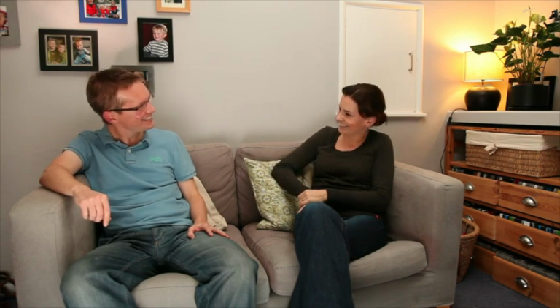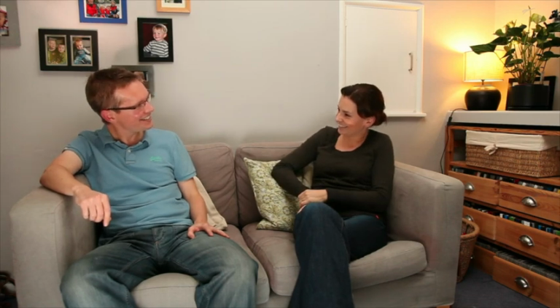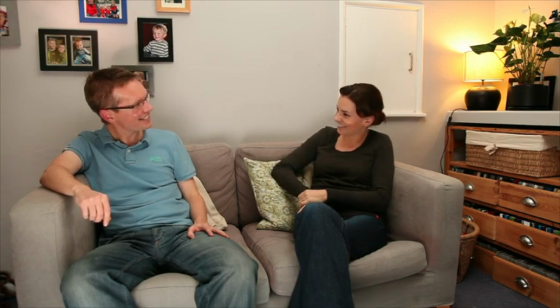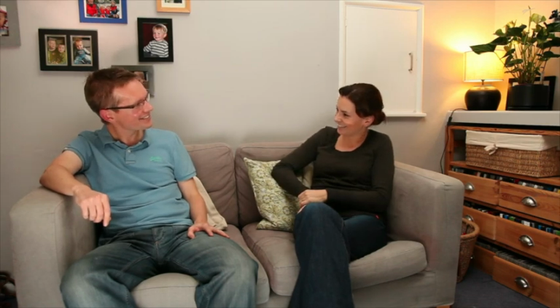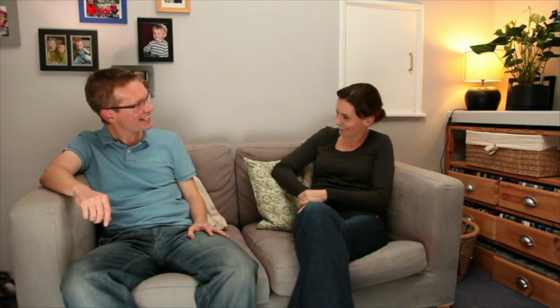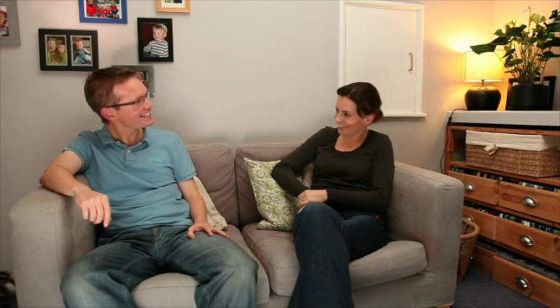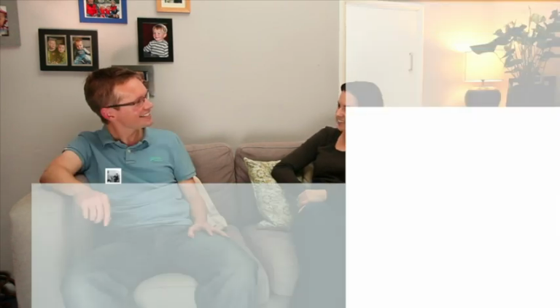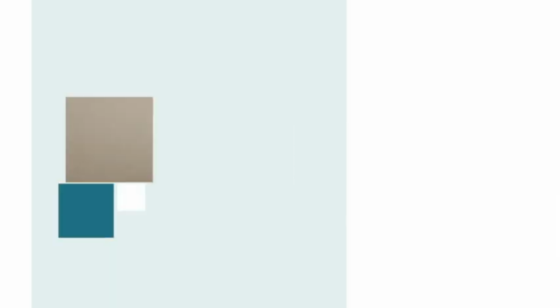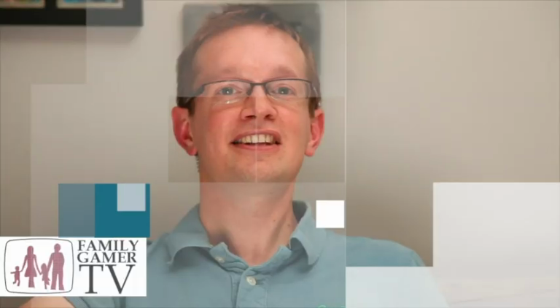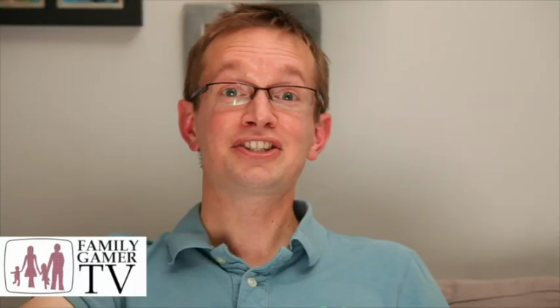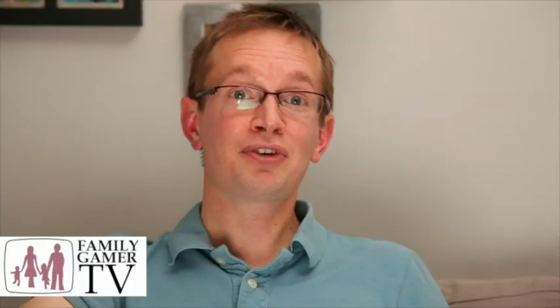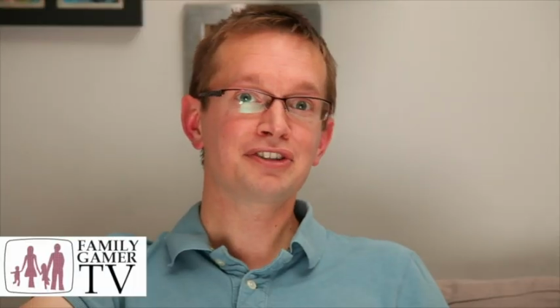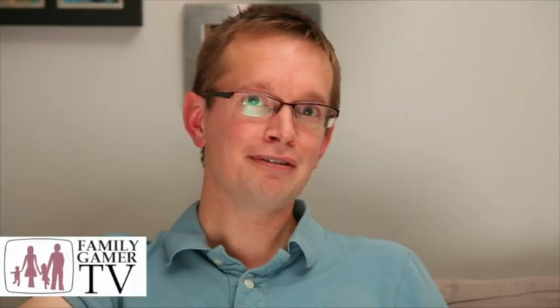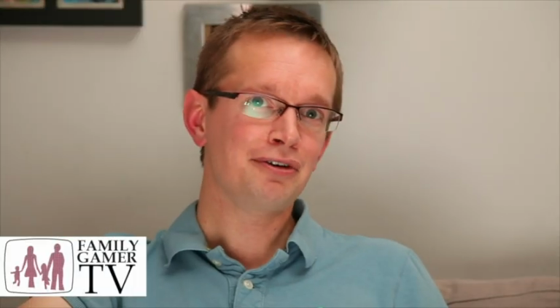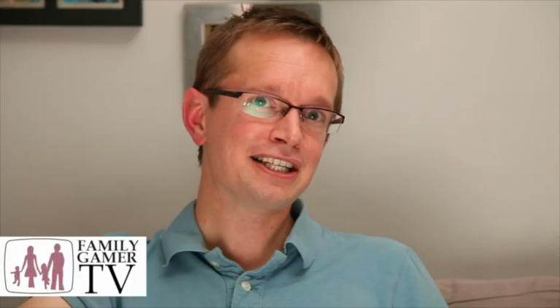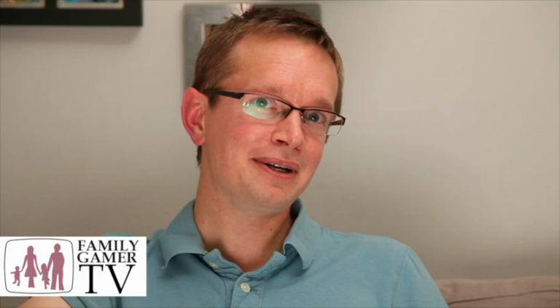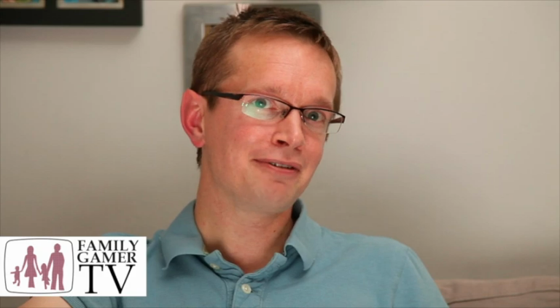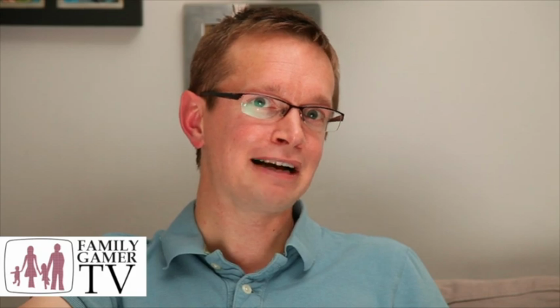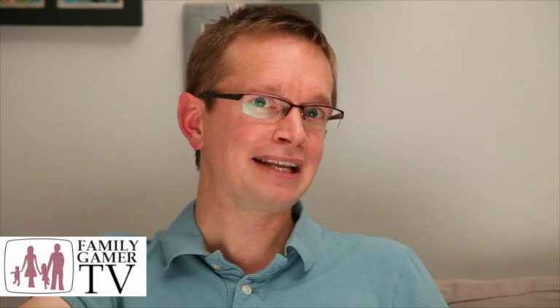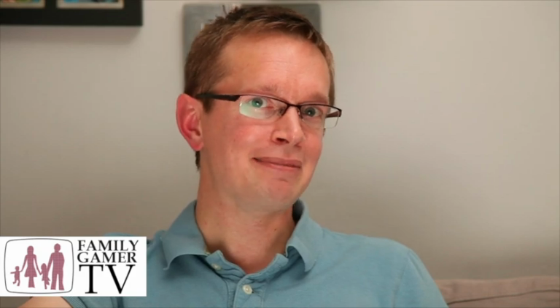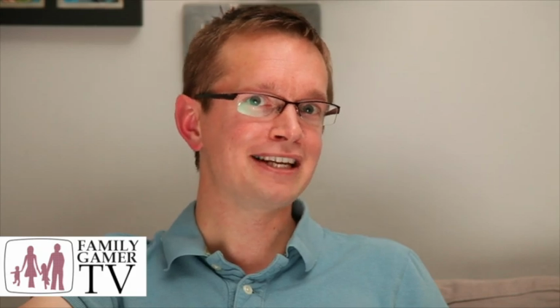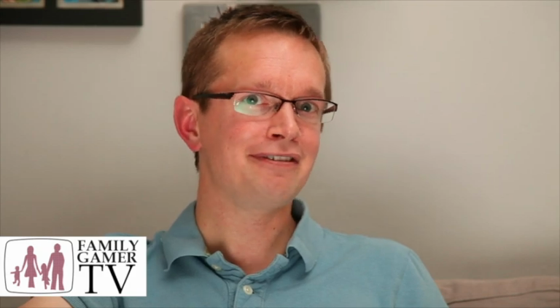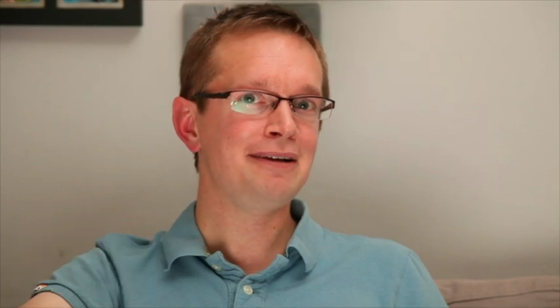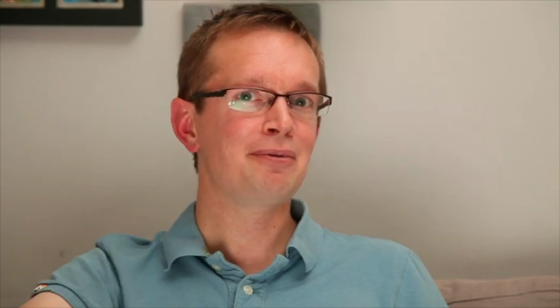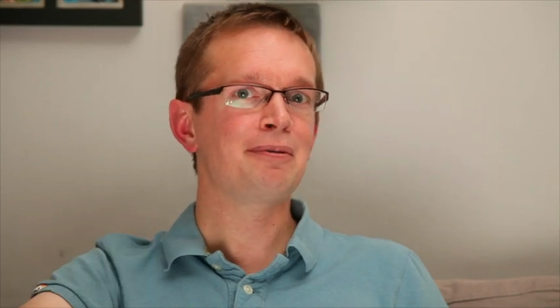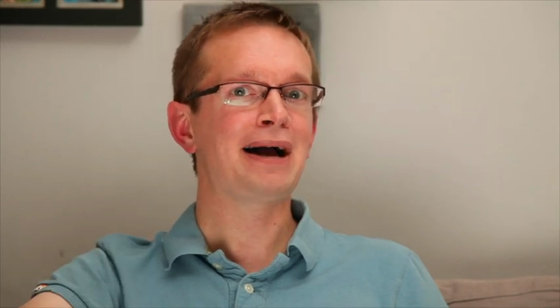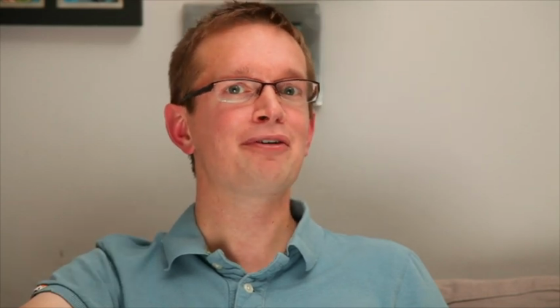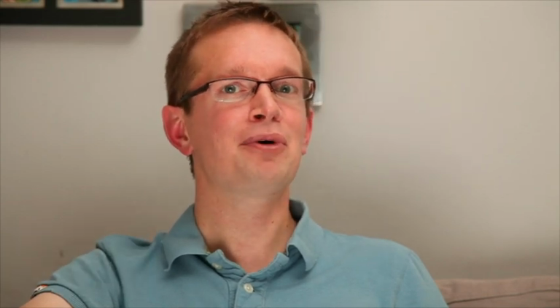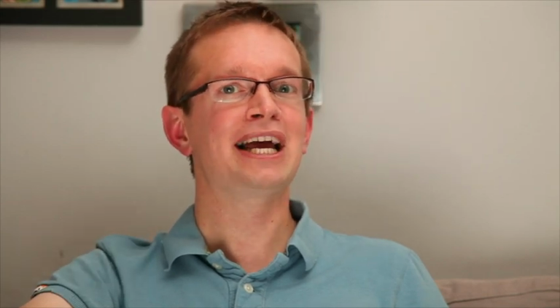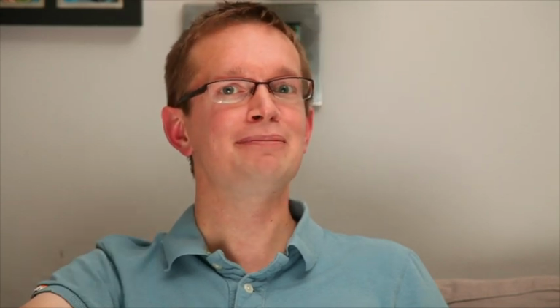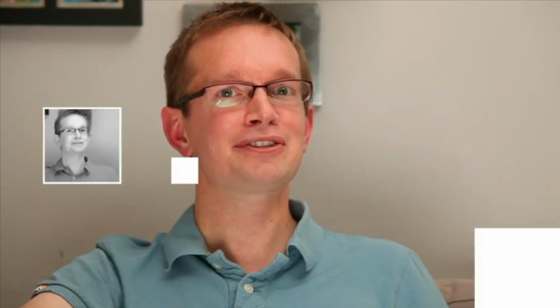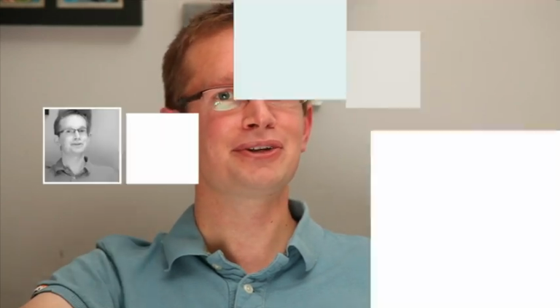Alright, well thanks for that. That's all we've got time for this week on Family Gamer TV, but we'll be back with more games soon.